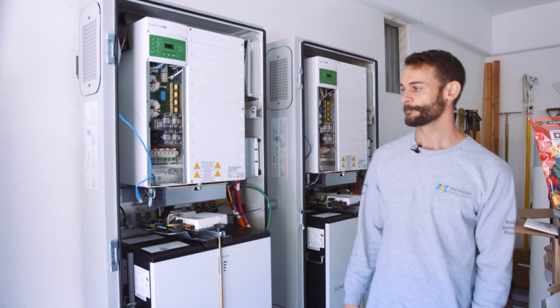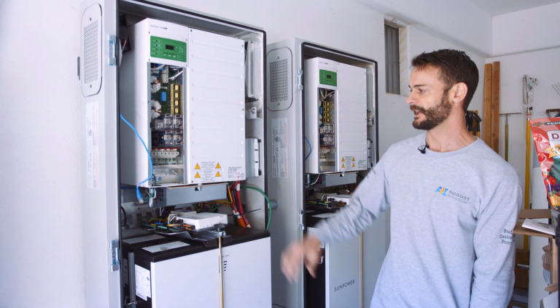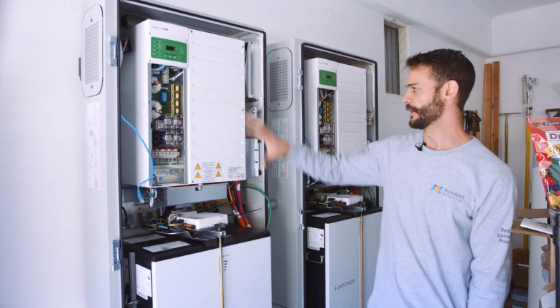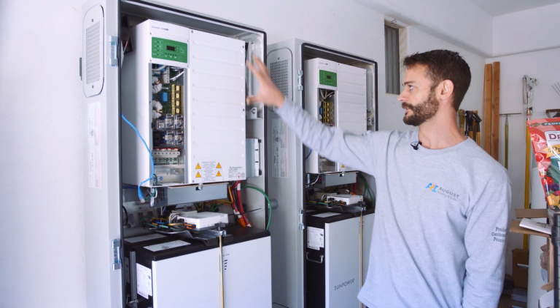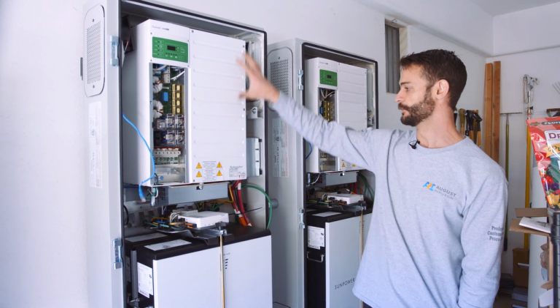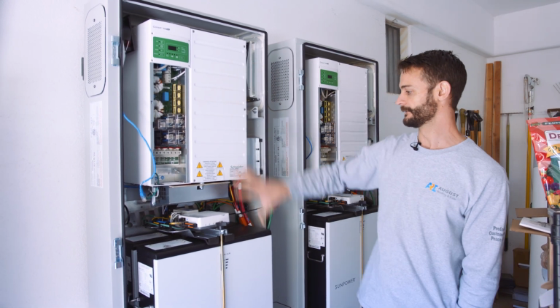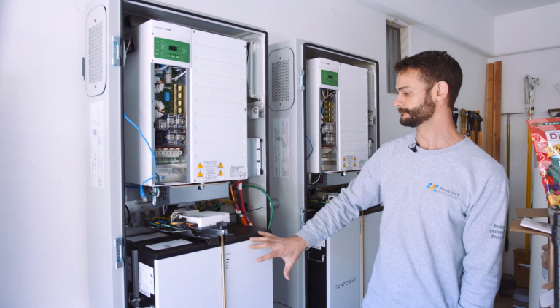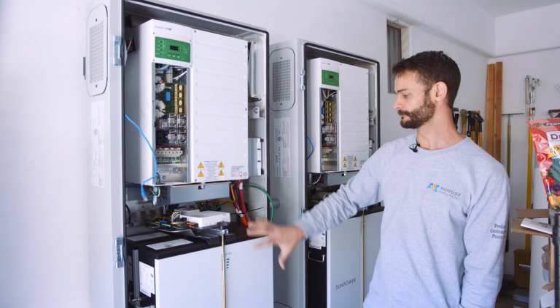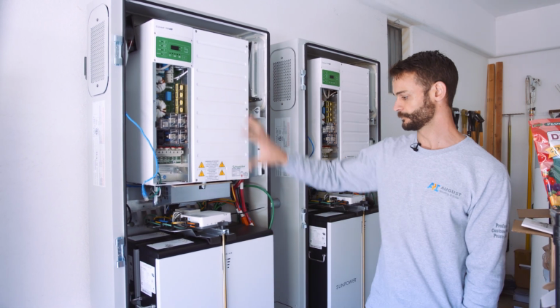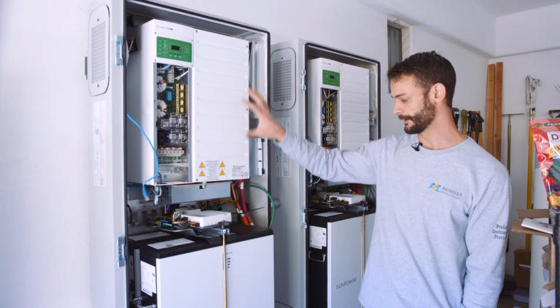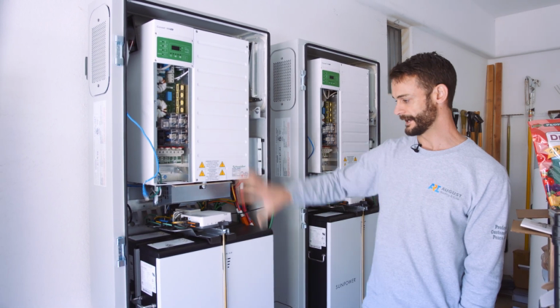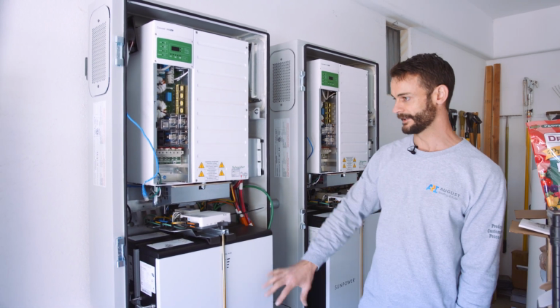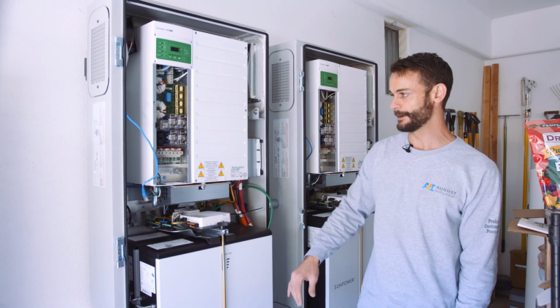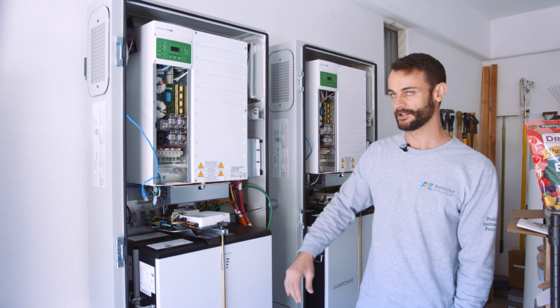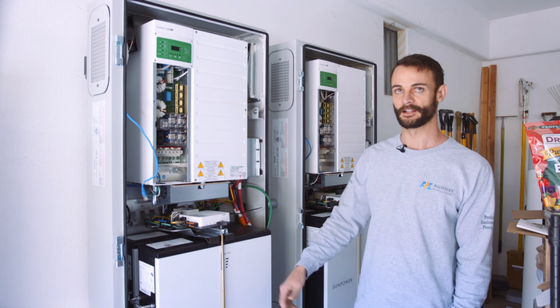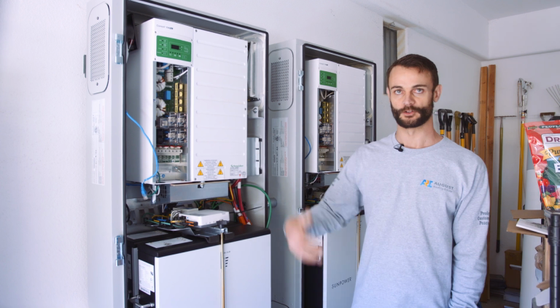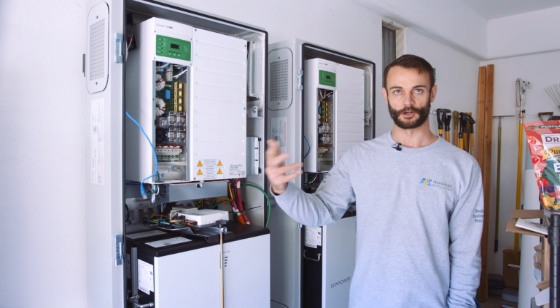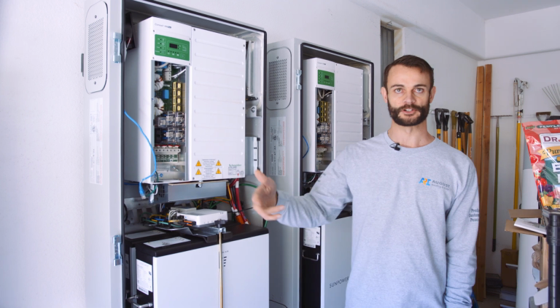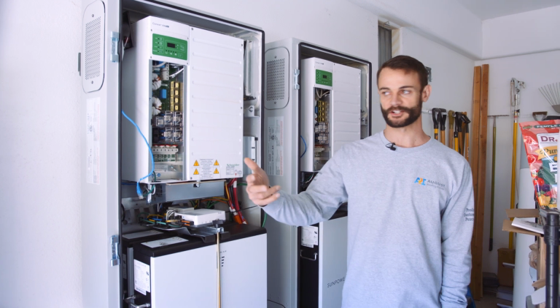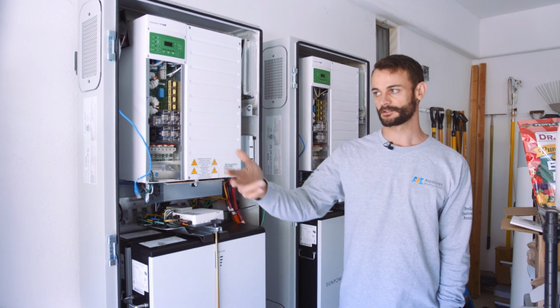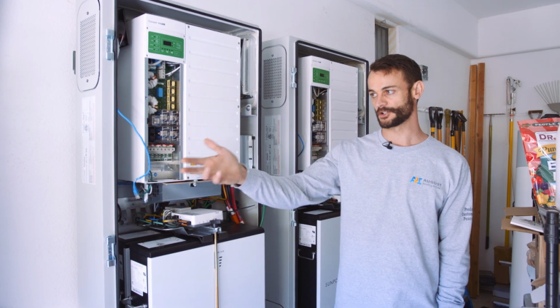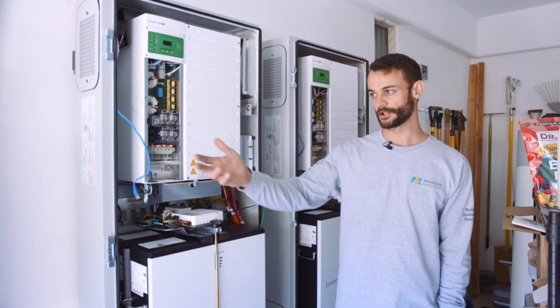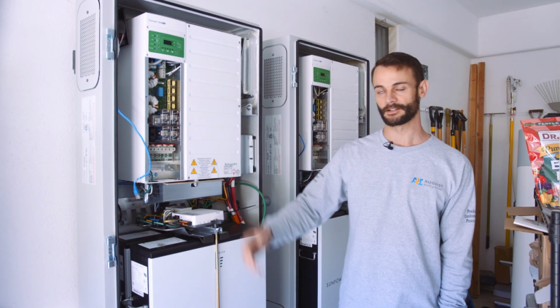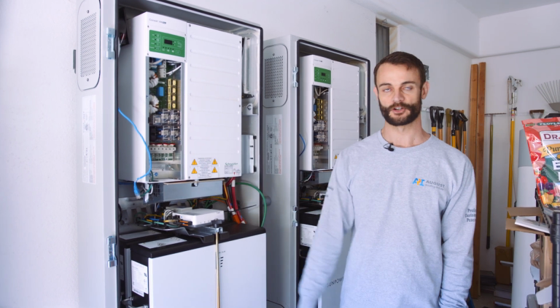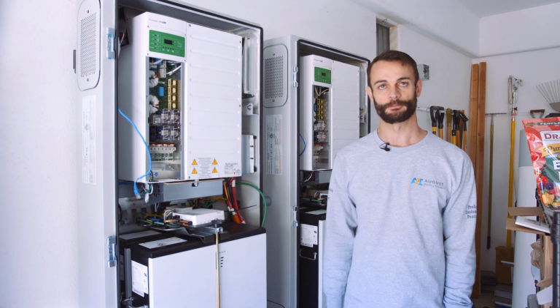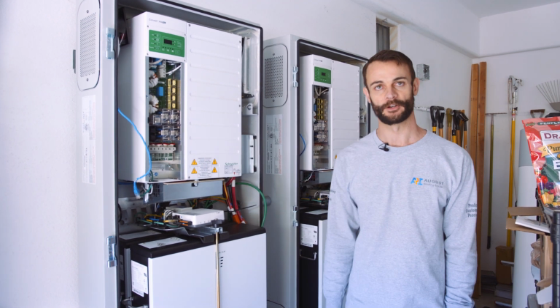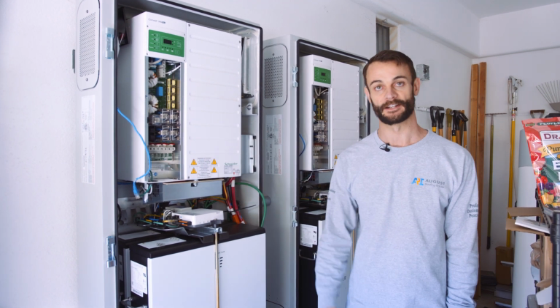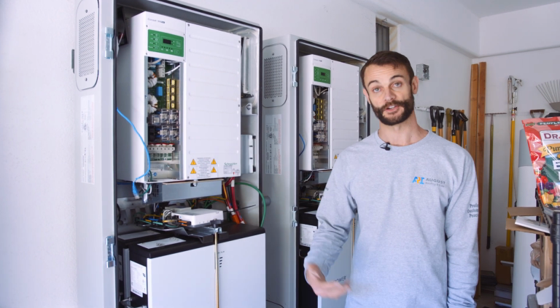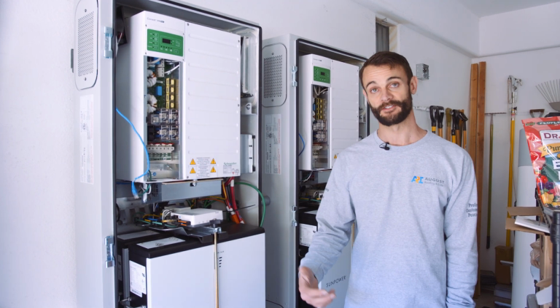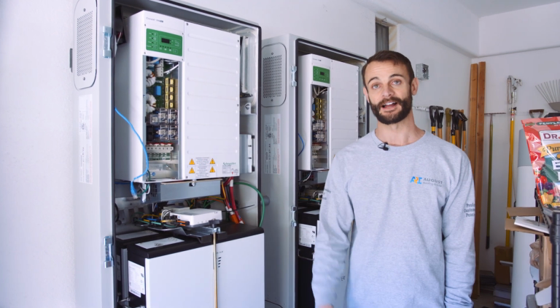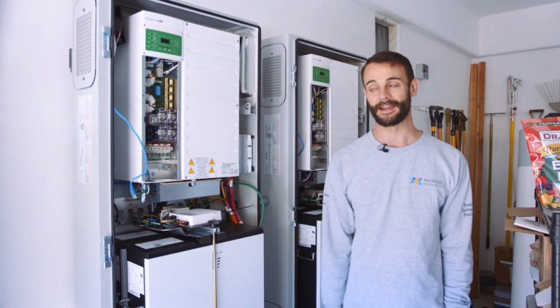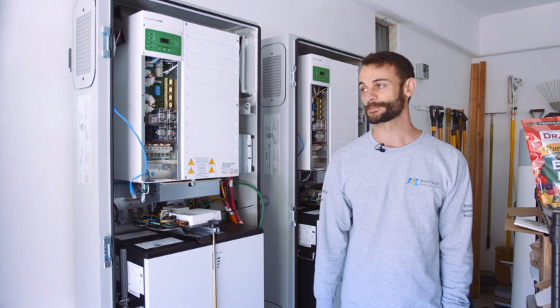If you only do one battery cabinet, then your largest circuit that you can put in is 35 amps.